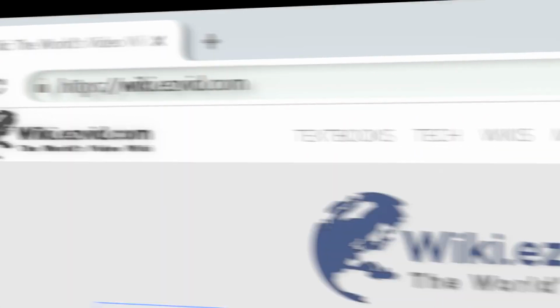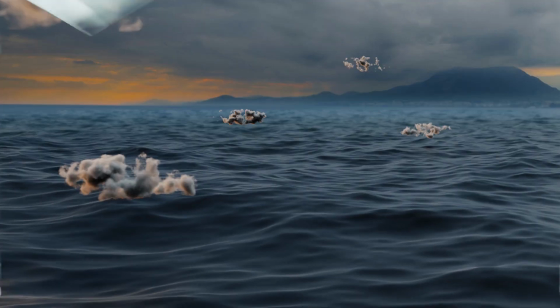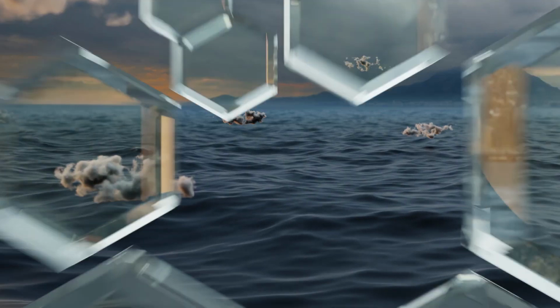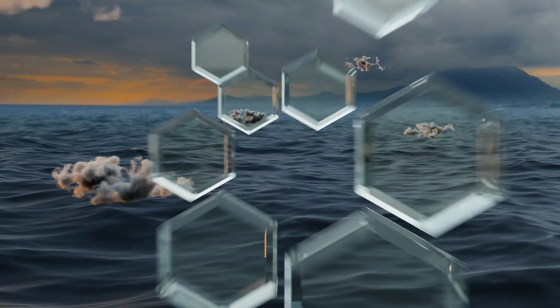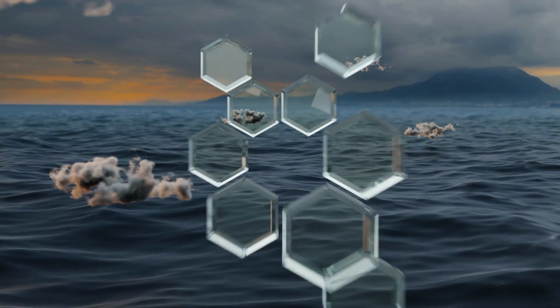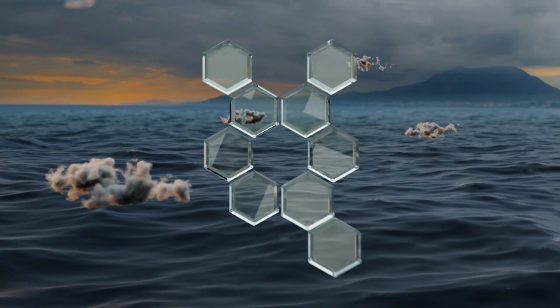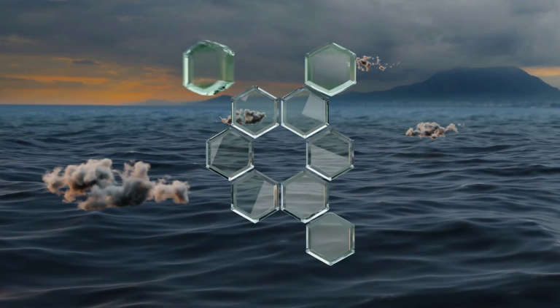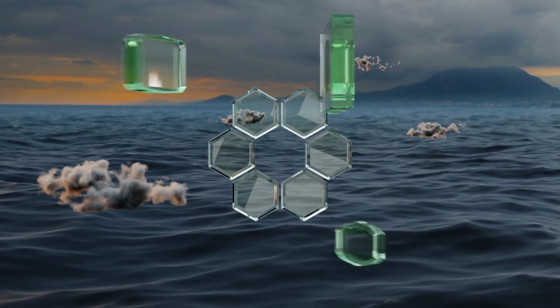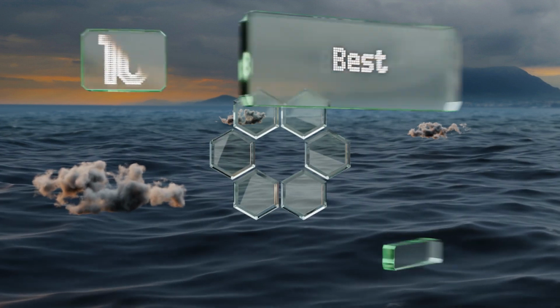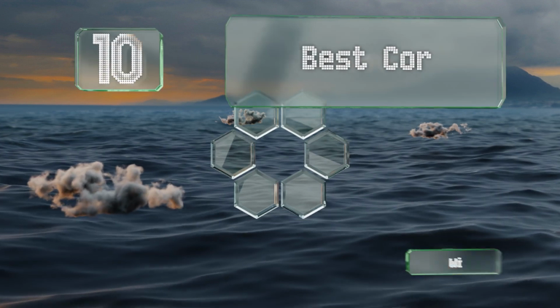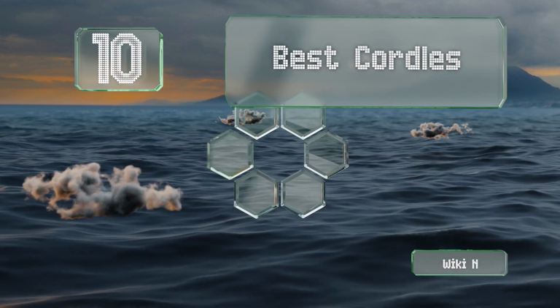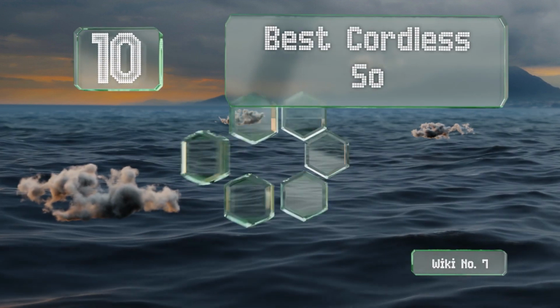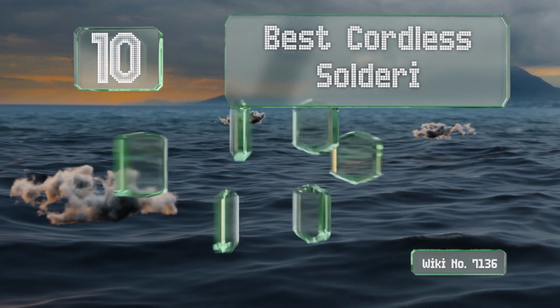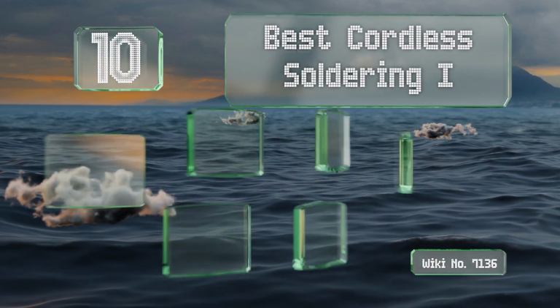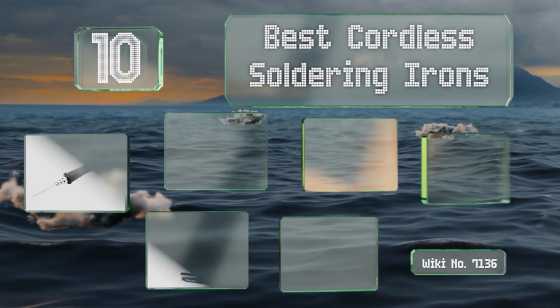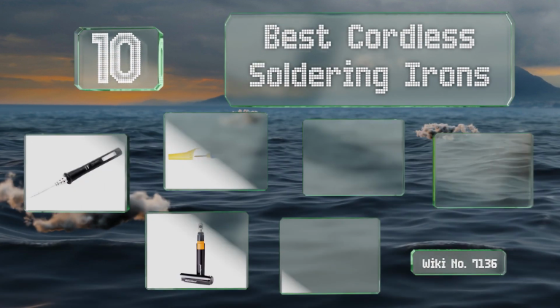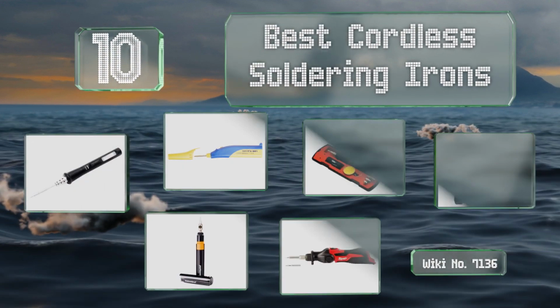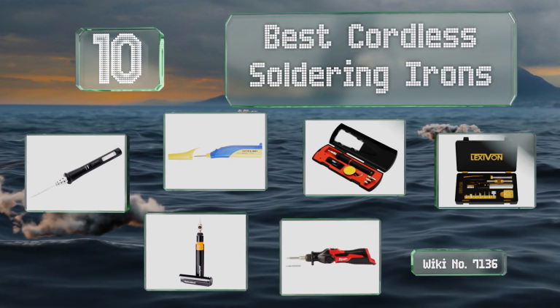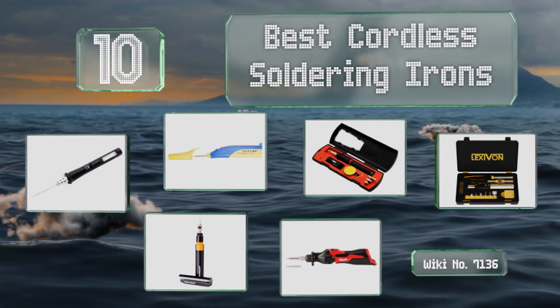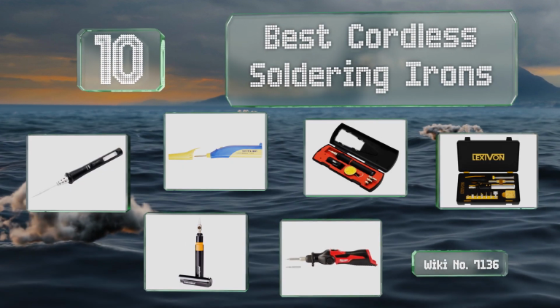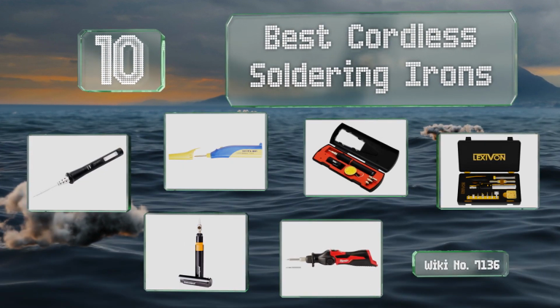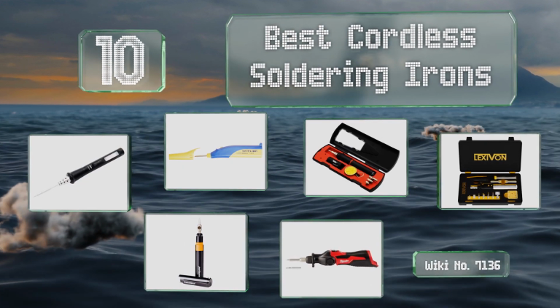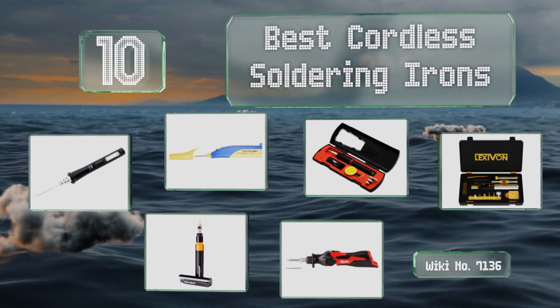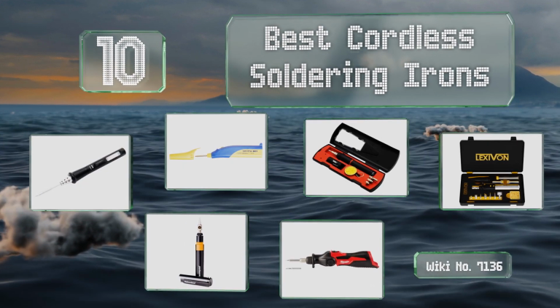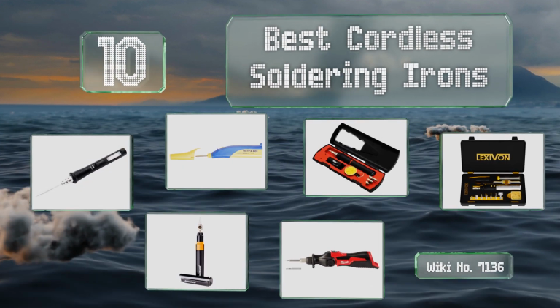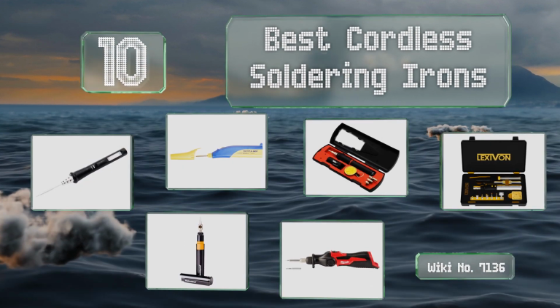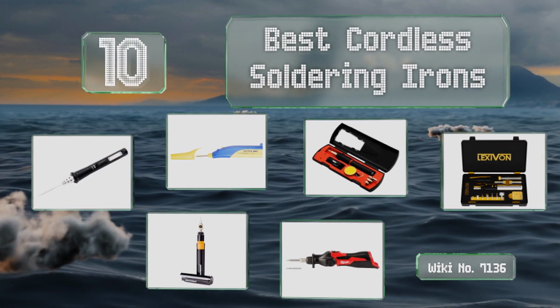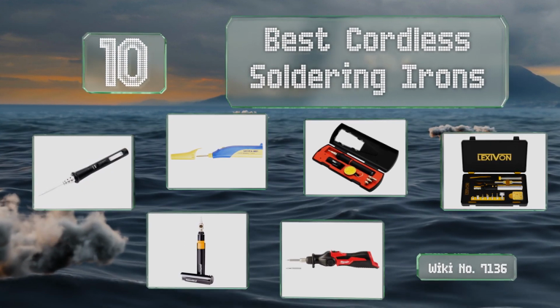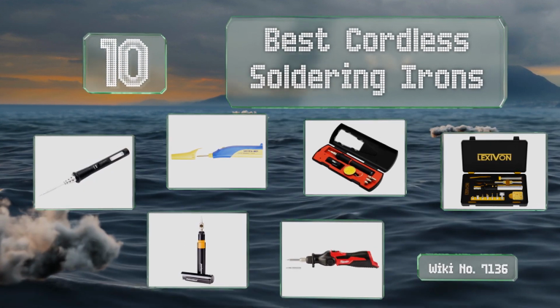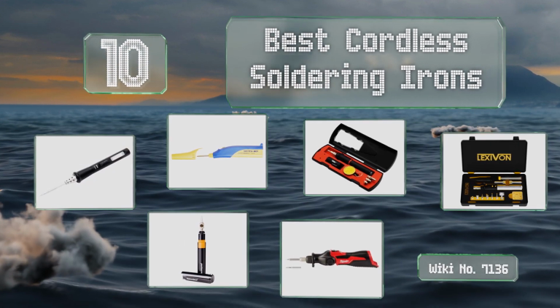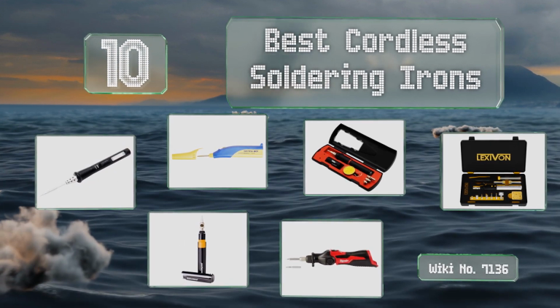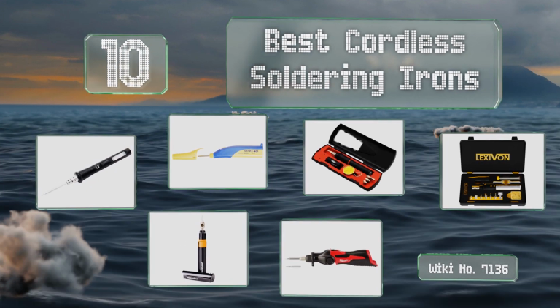EasyVid presents the 10 best cordless soldering irons. Let's get started with the list.